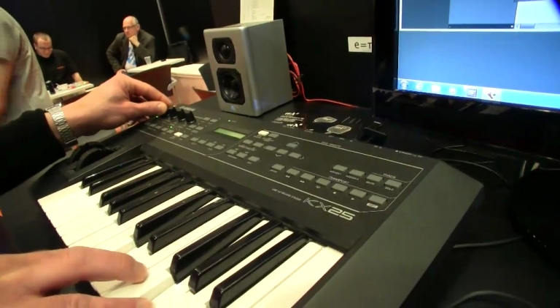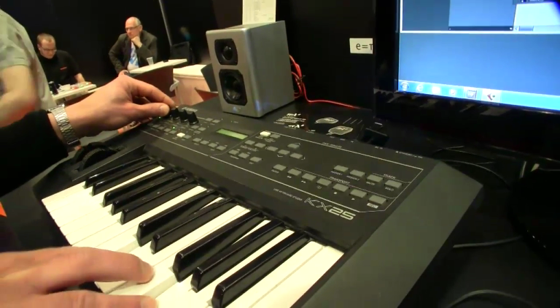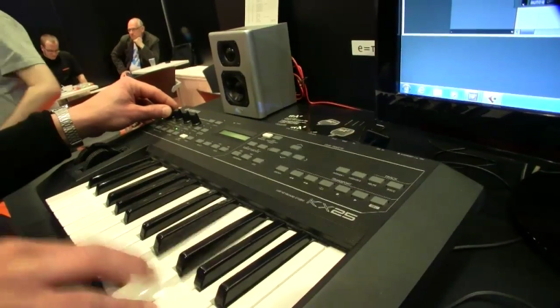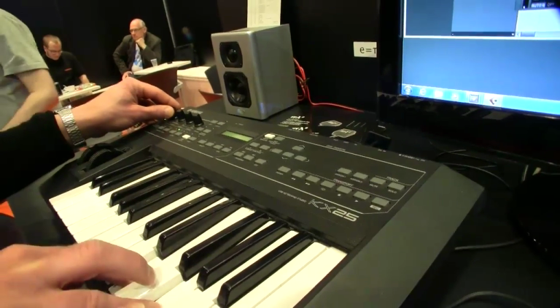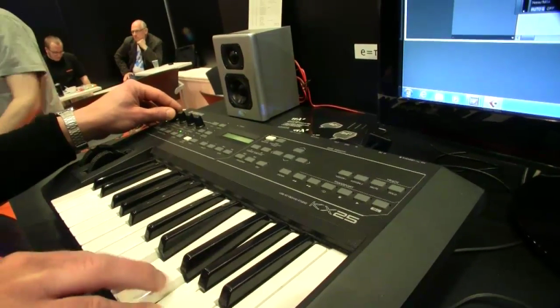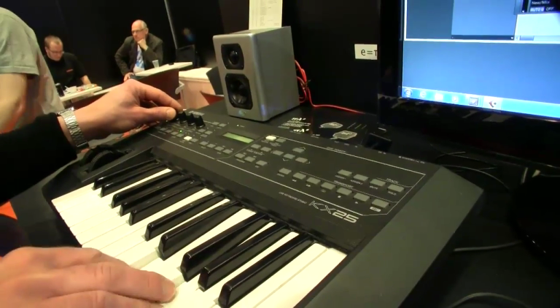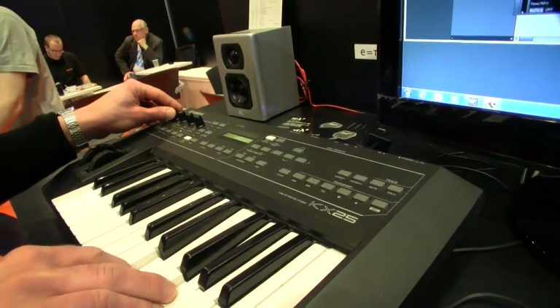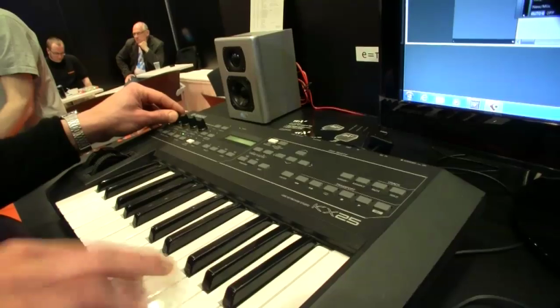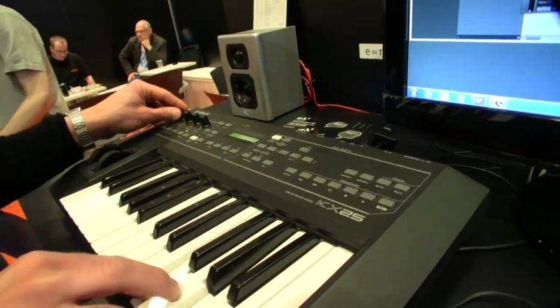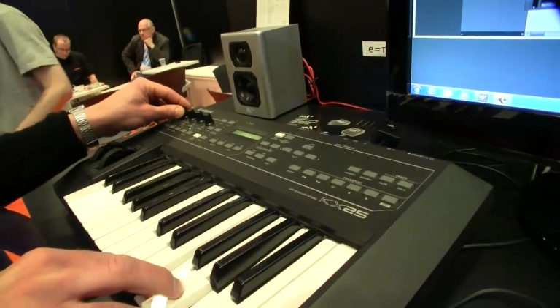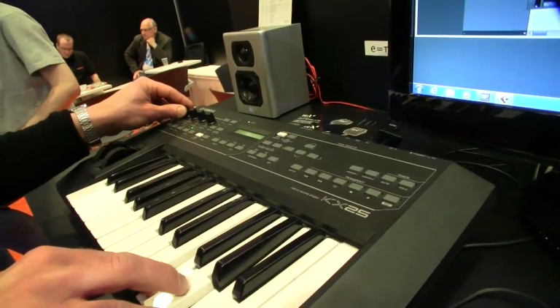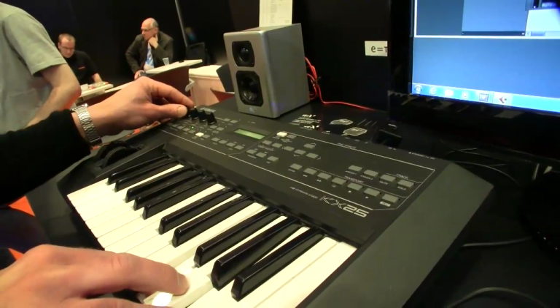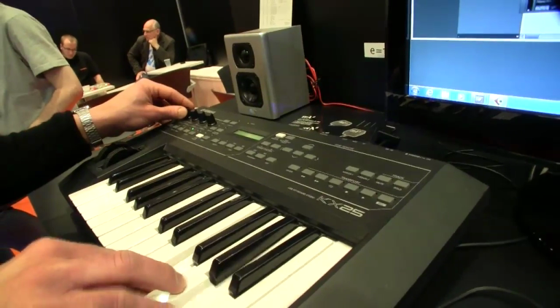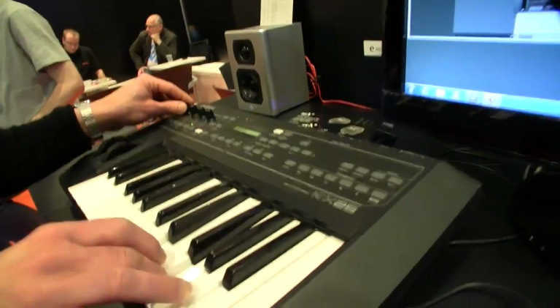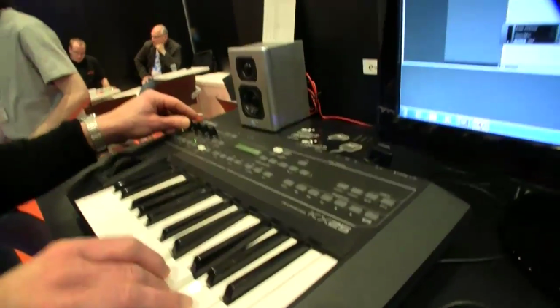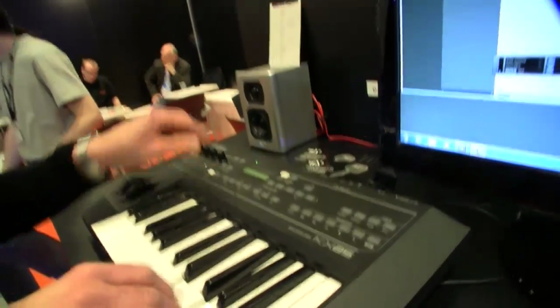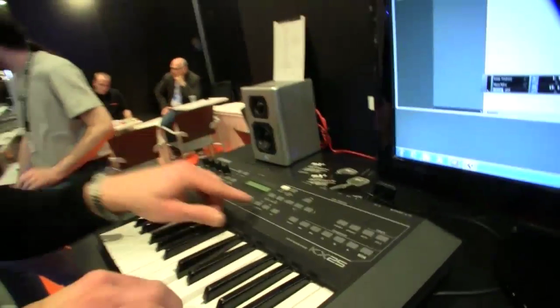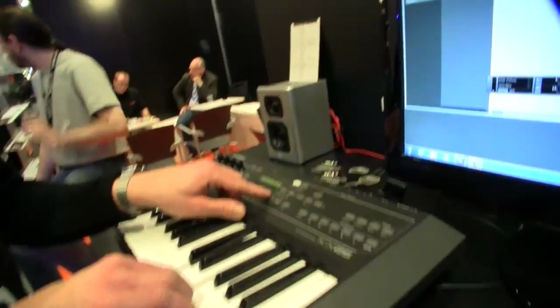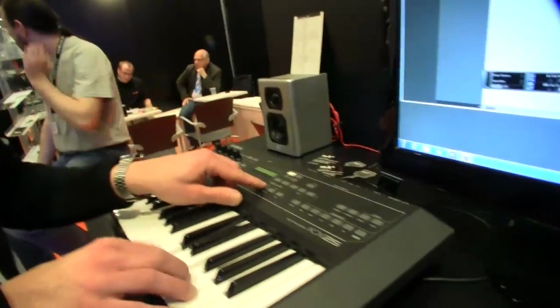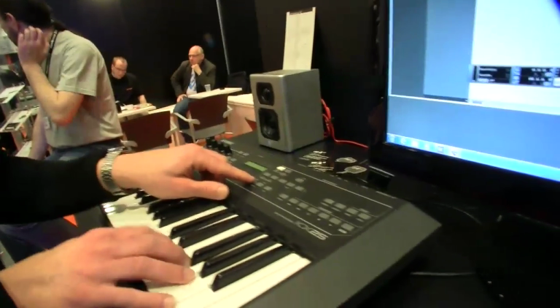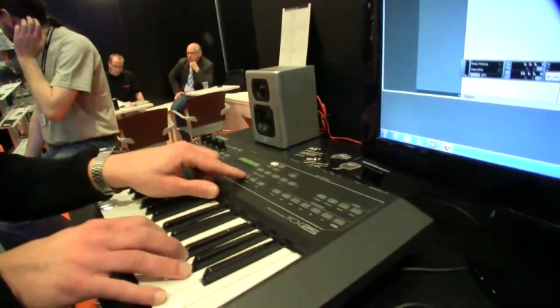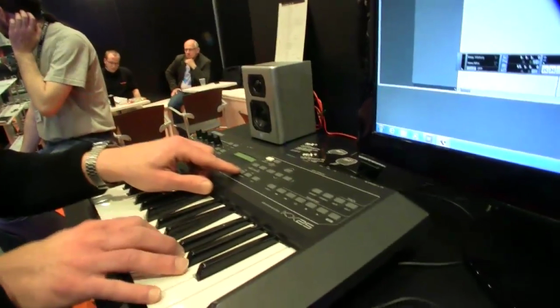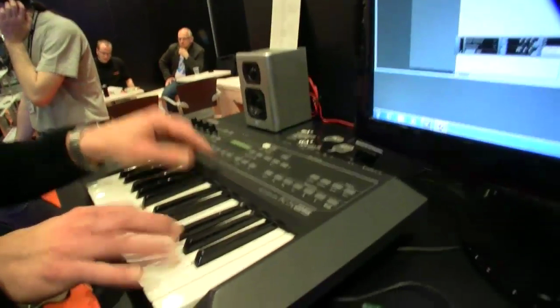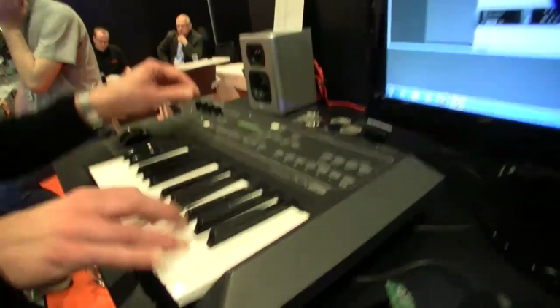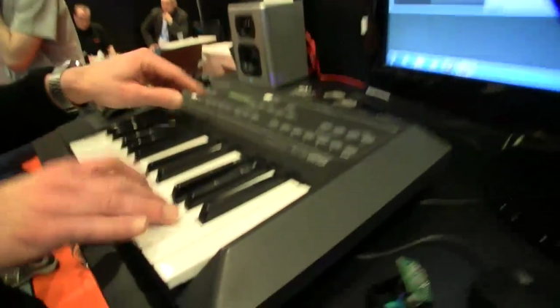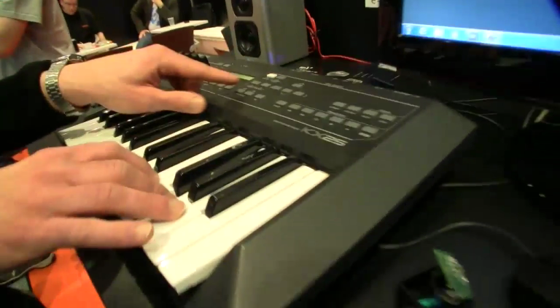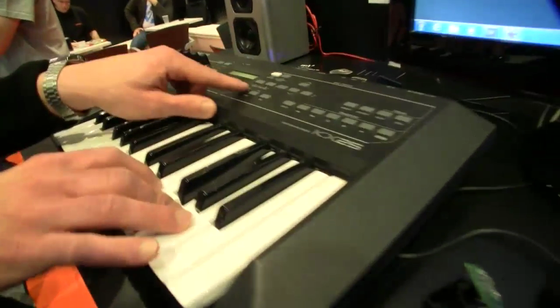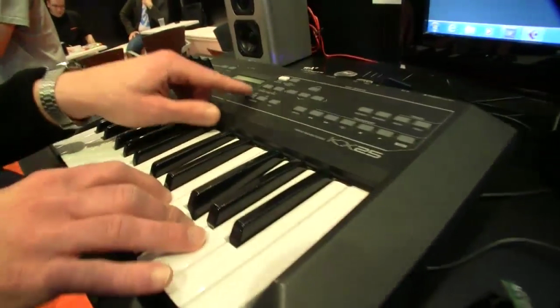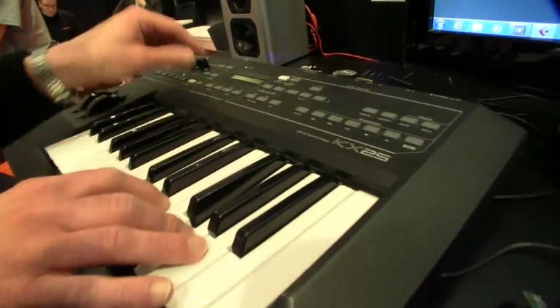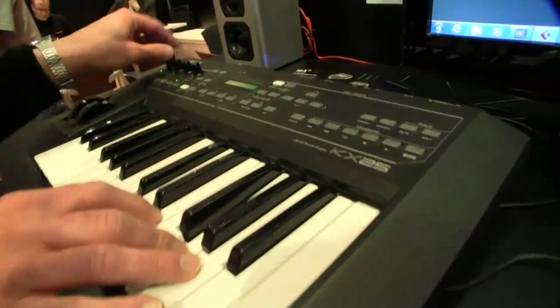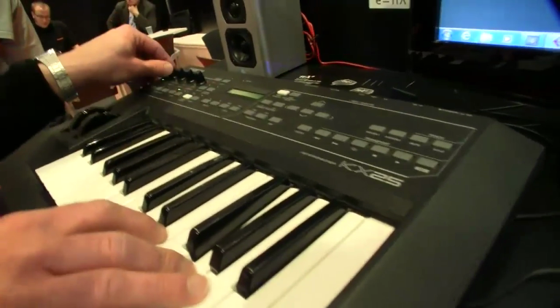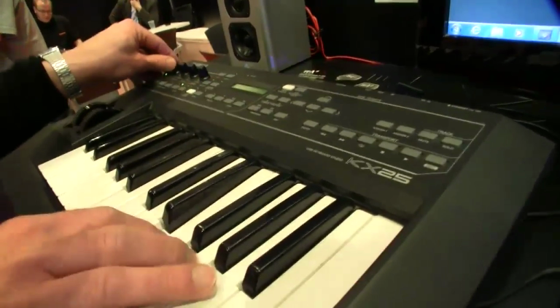And it's duophonic — you can hear that, see it. And here I just switch the sounds.